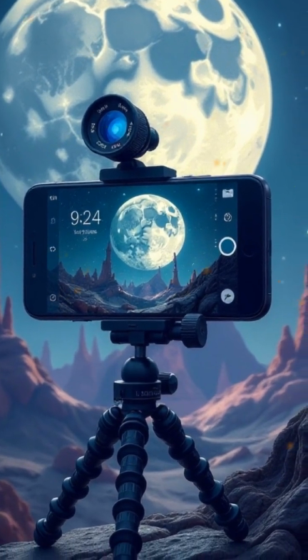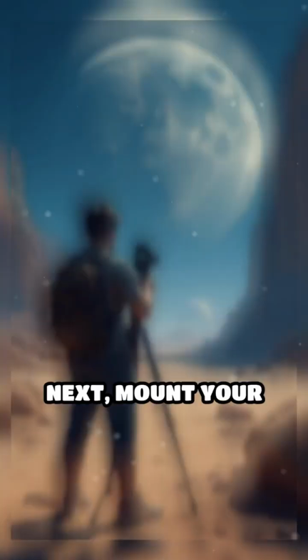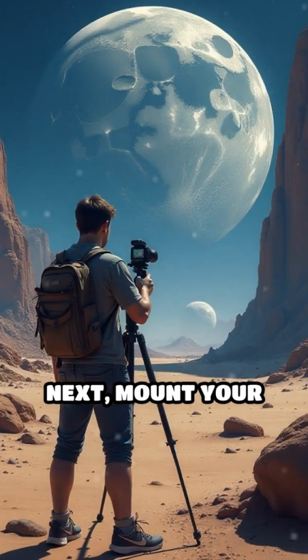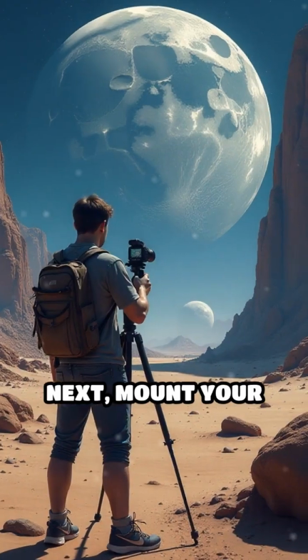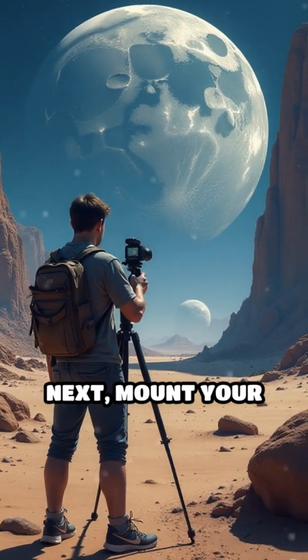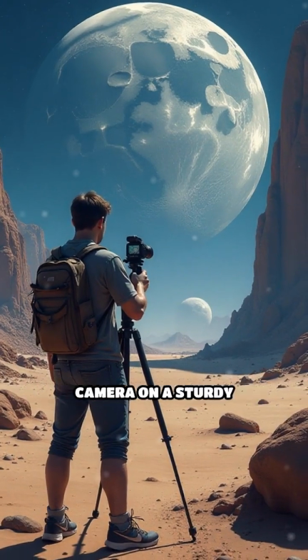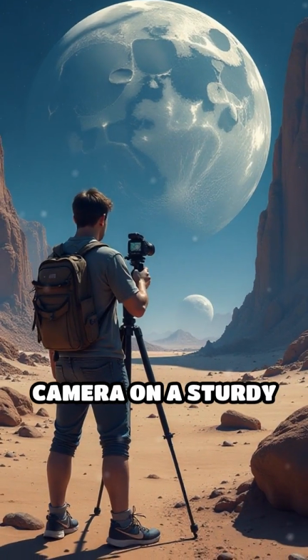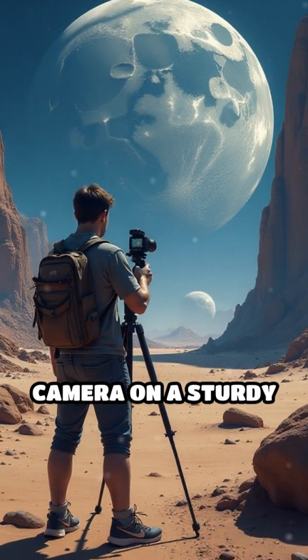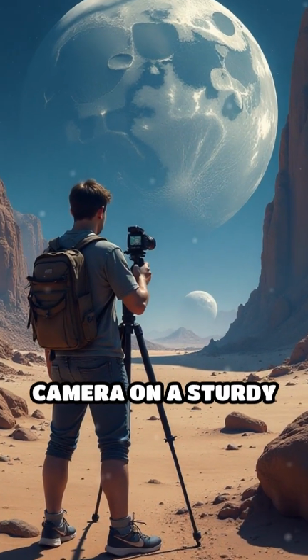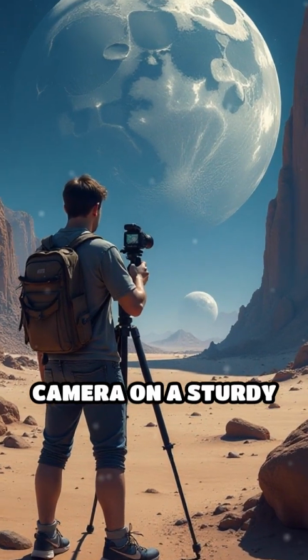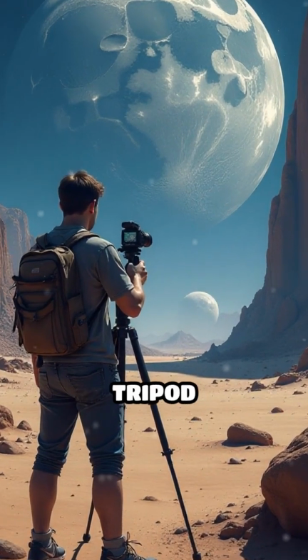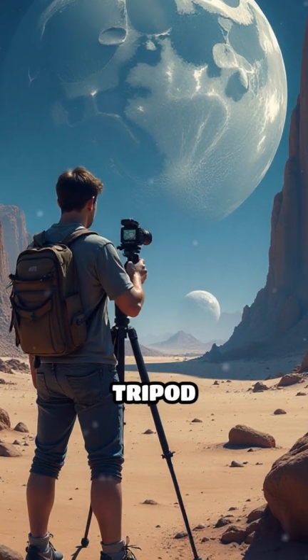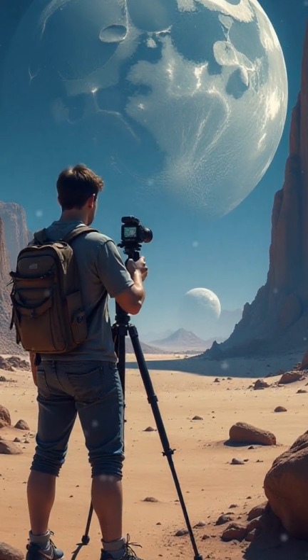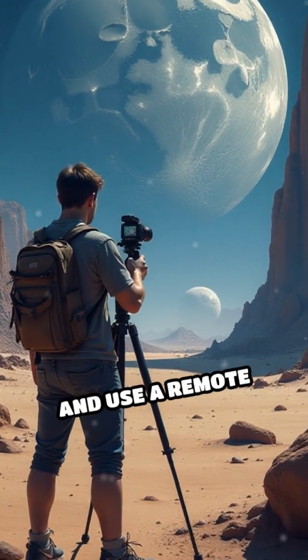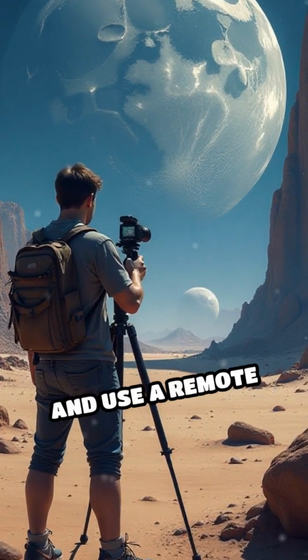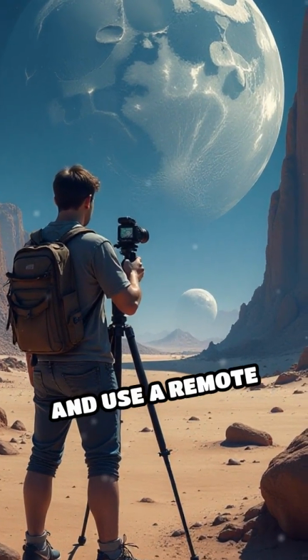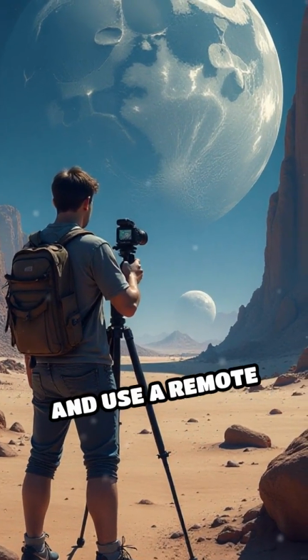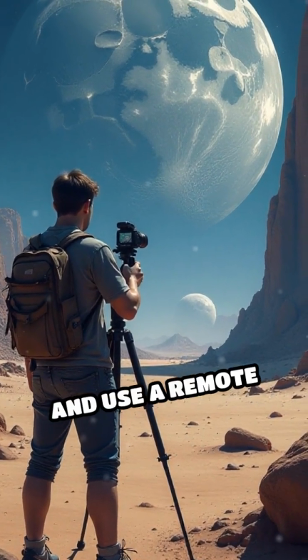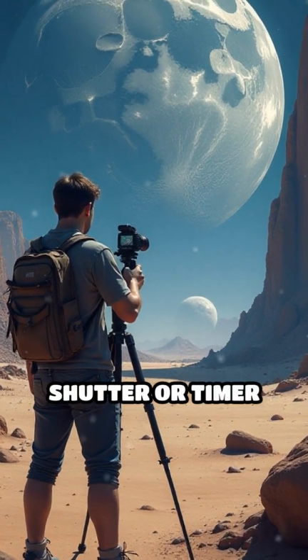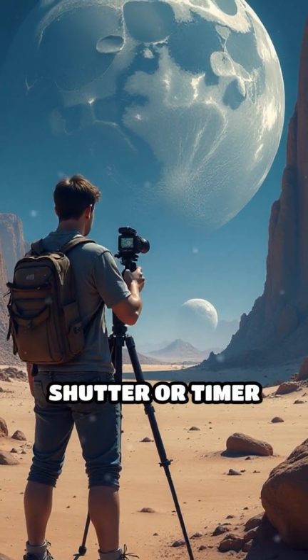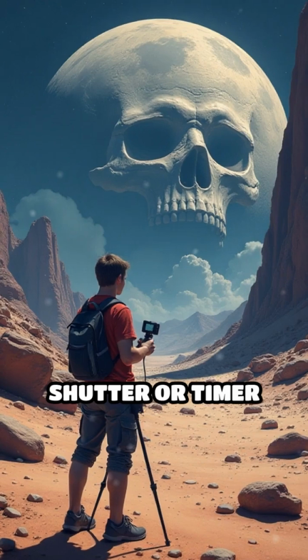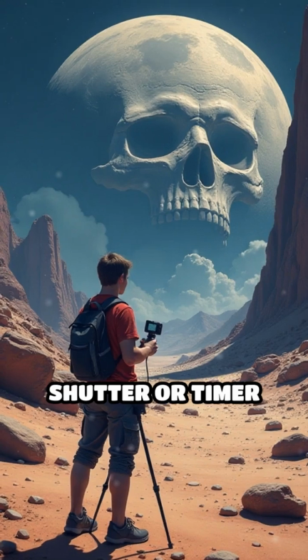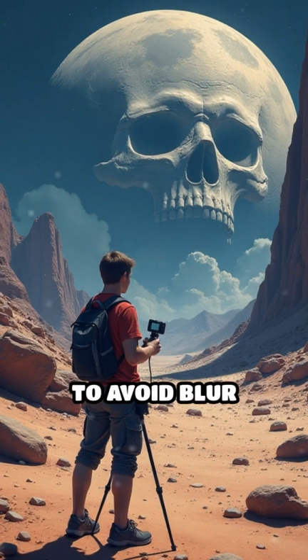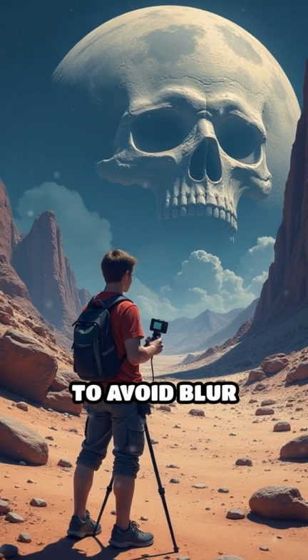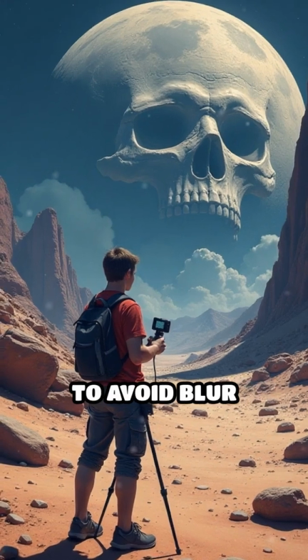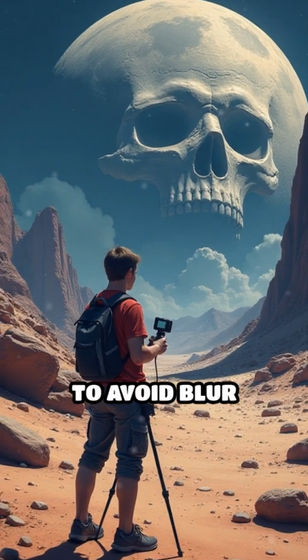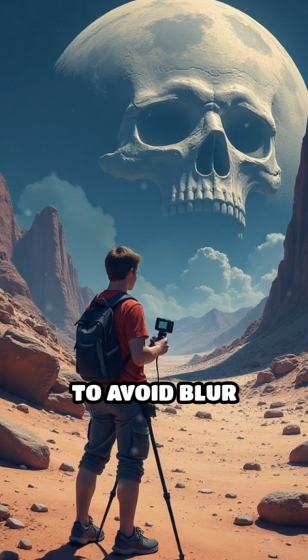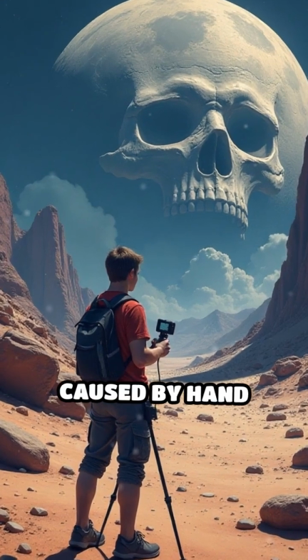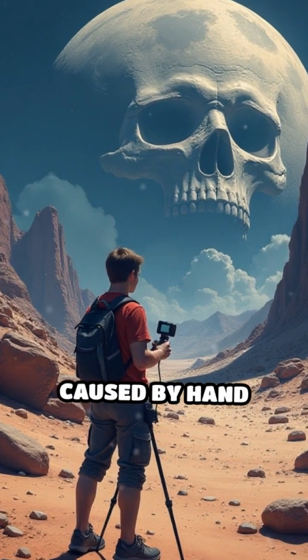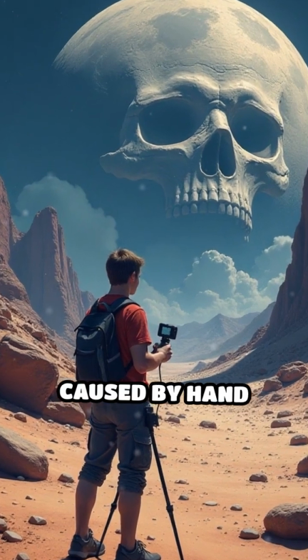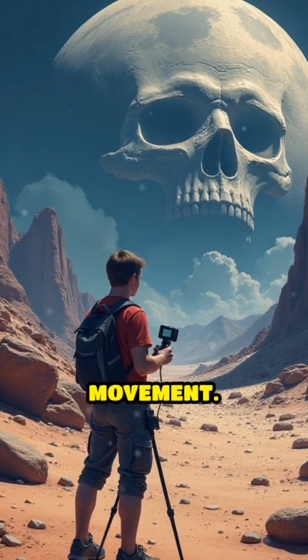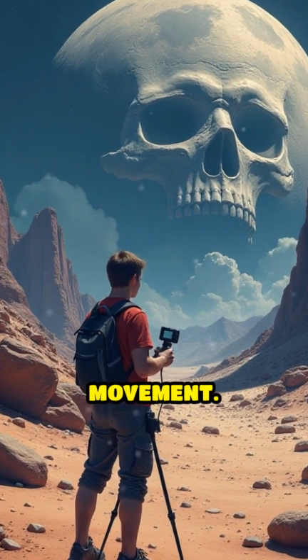Next, mount your camera on a sturdy tripod and use a remote shutter or timer to avoid blur caused by hand movement.